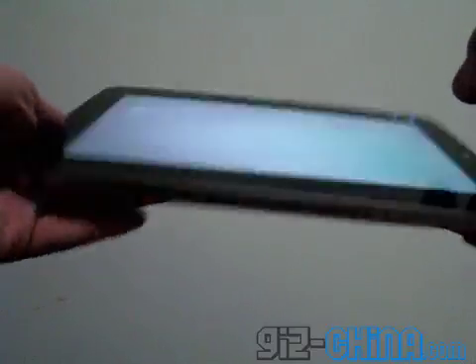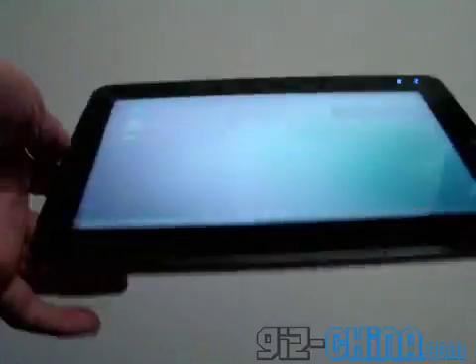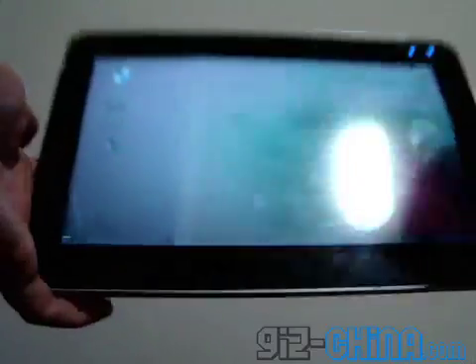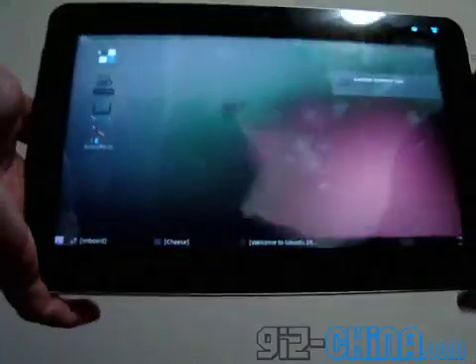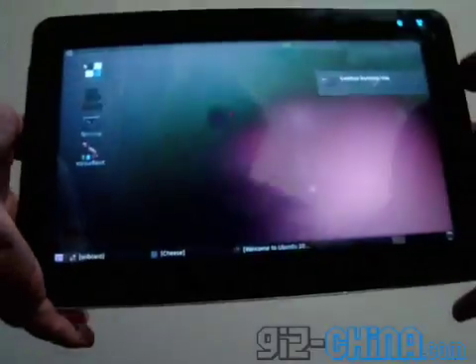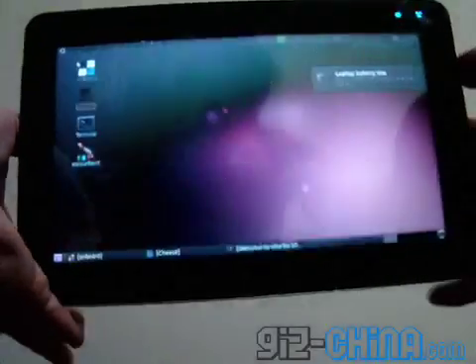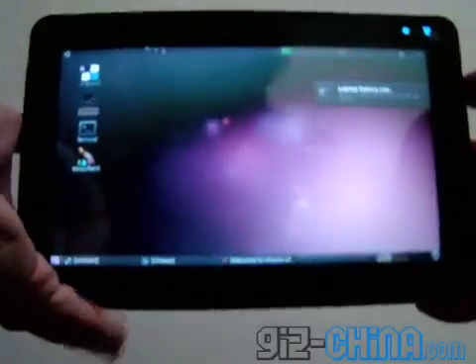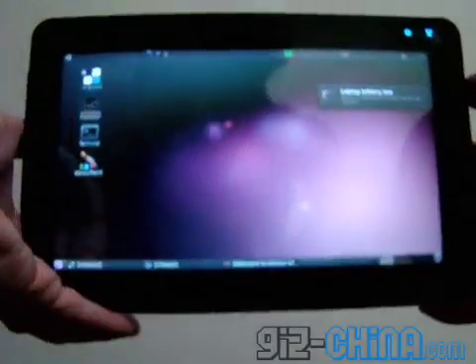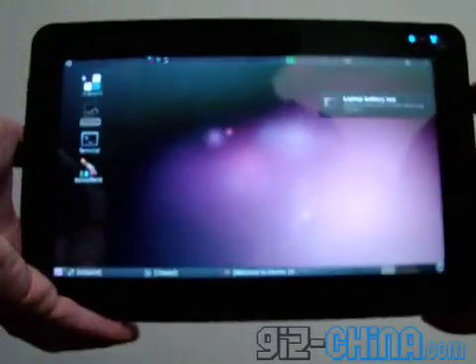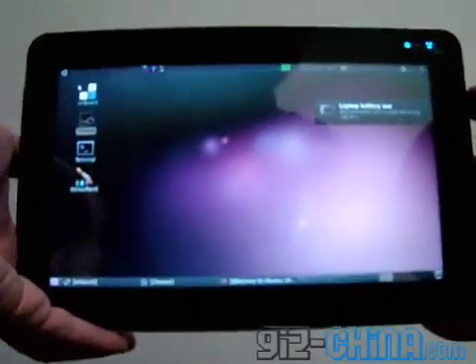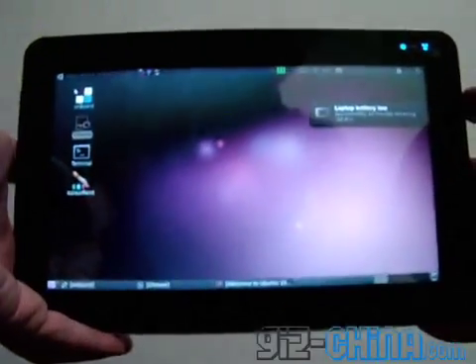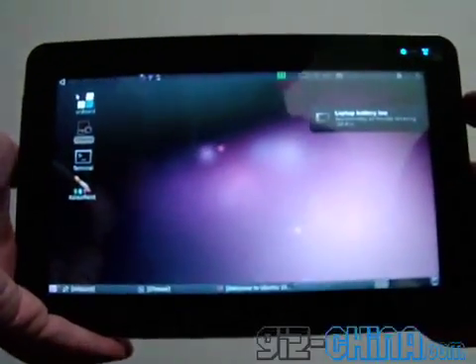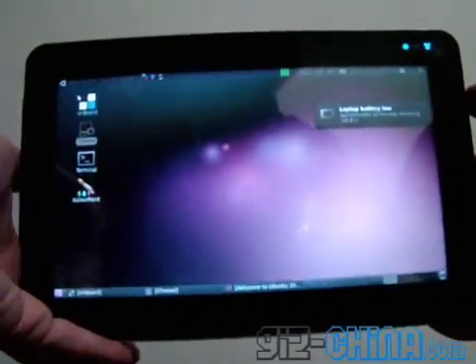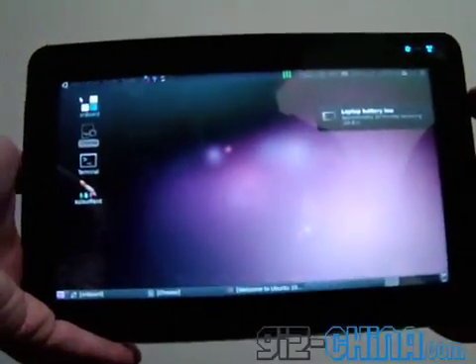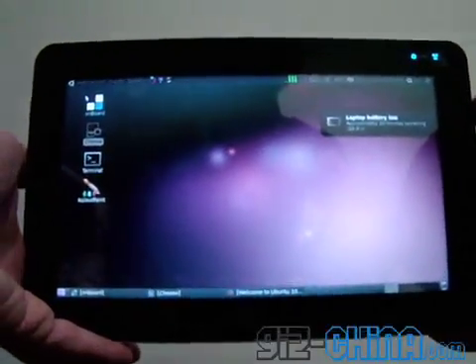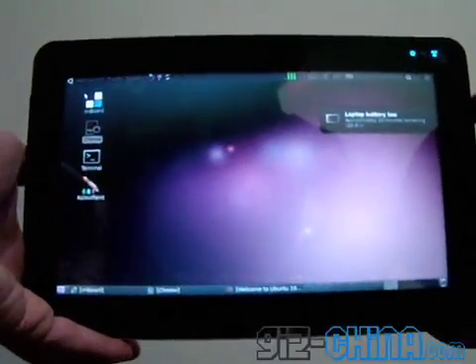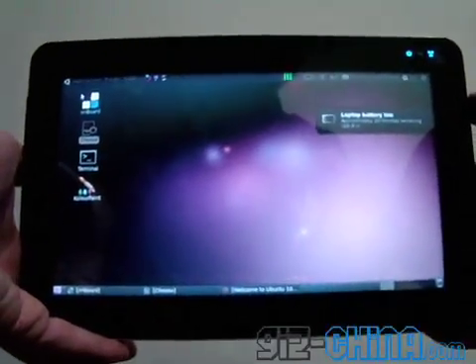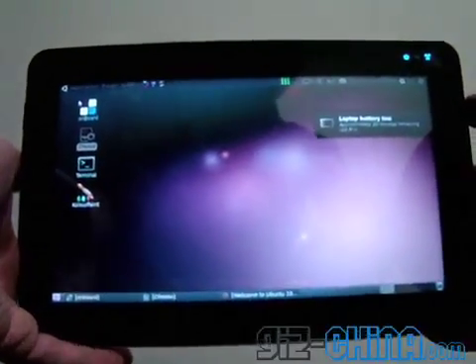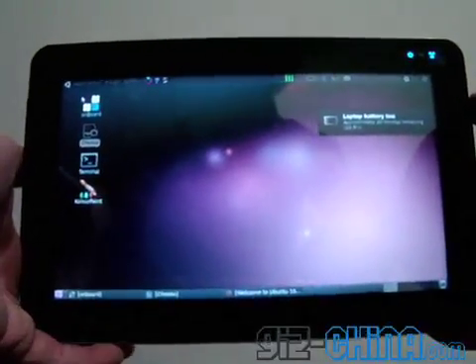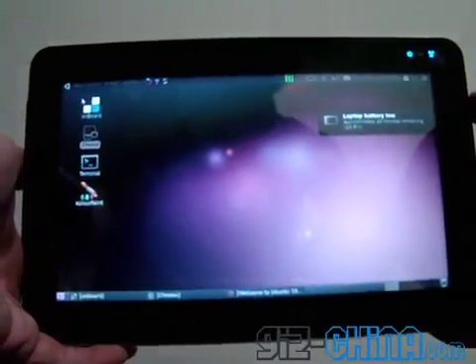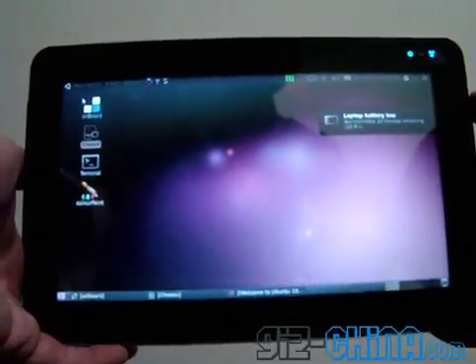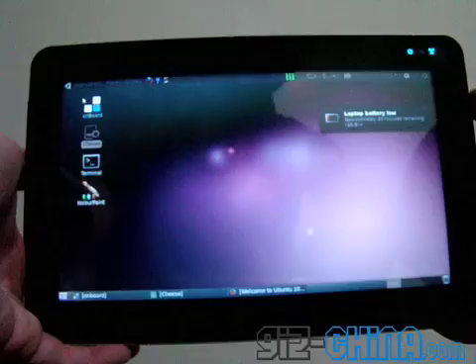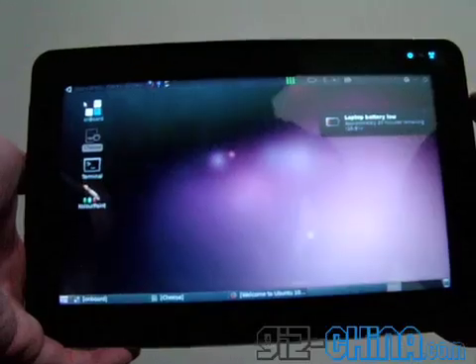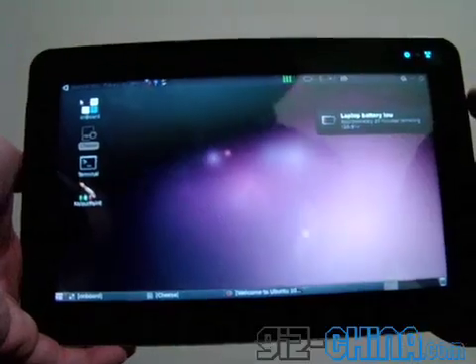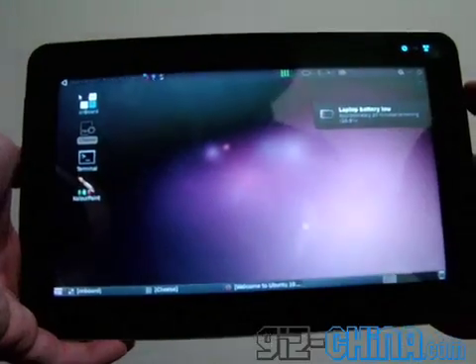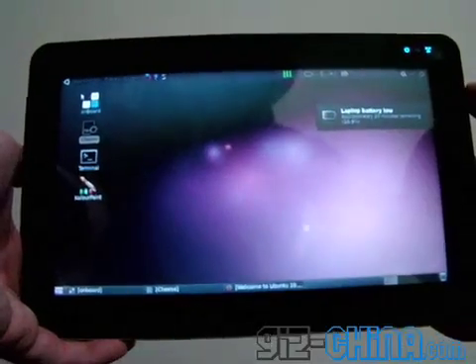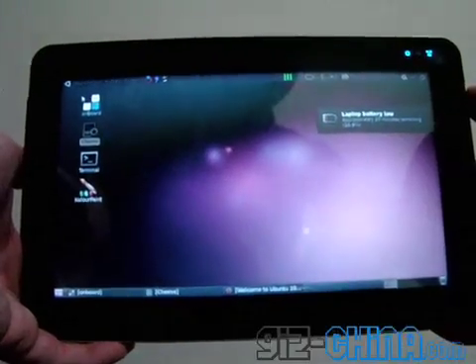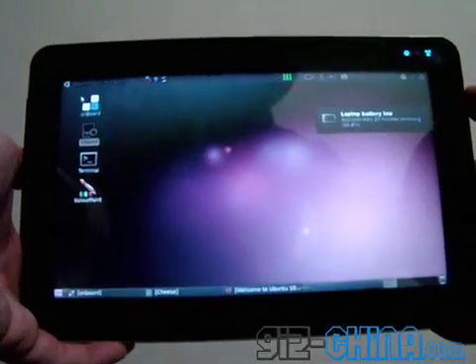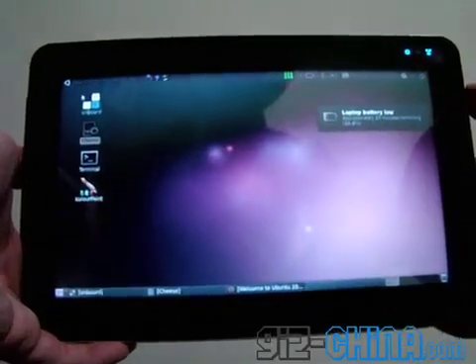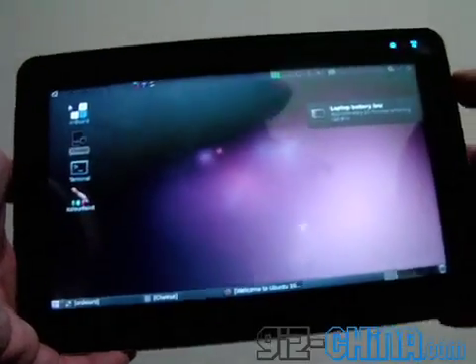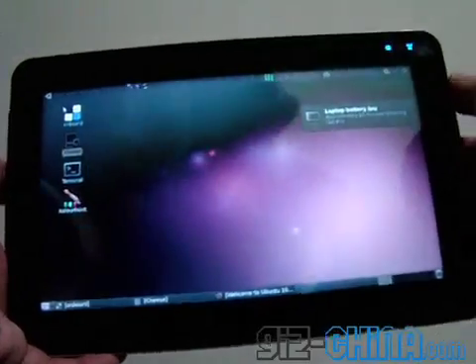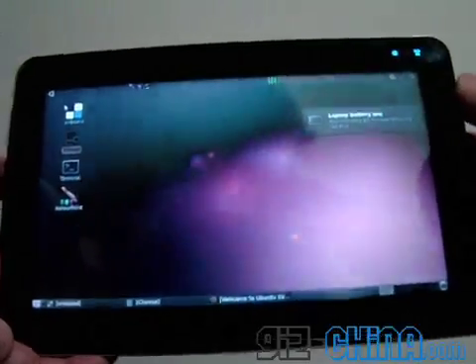Hi, this is Andy from GizChina, and this is the Ubuntu tablet. Let's take a look around.